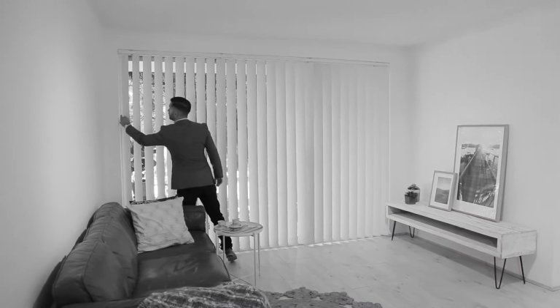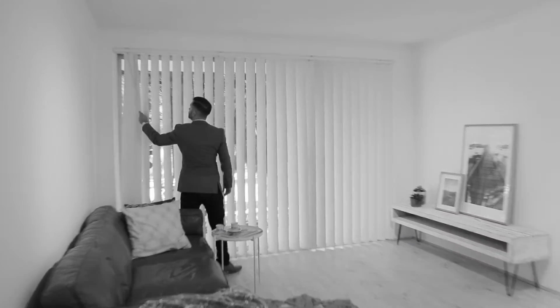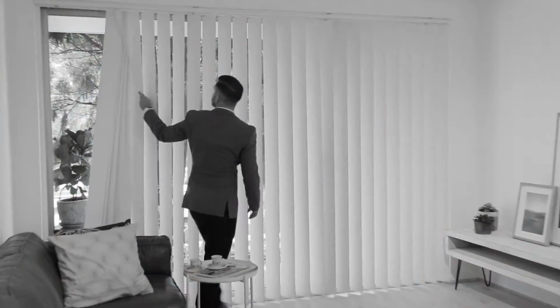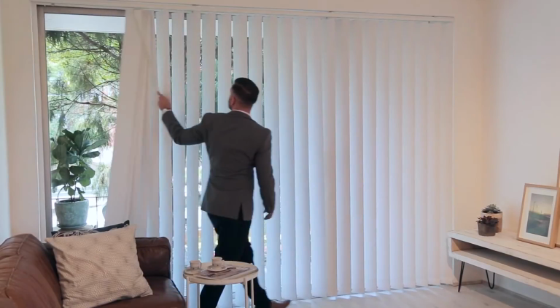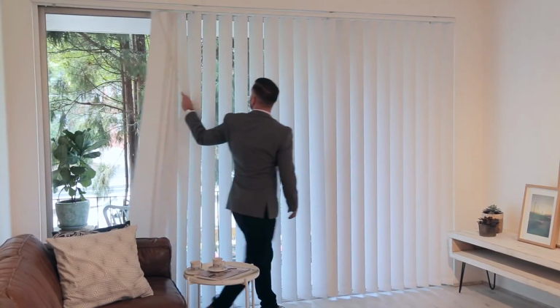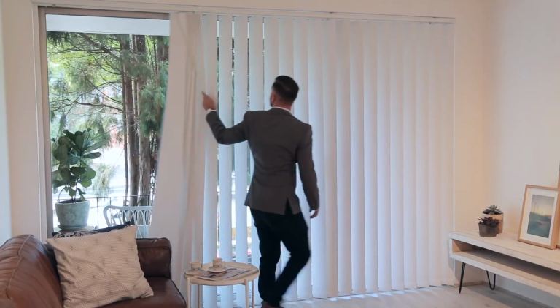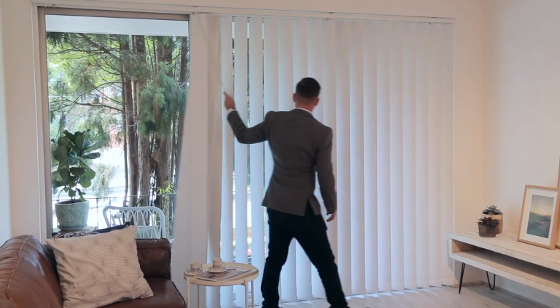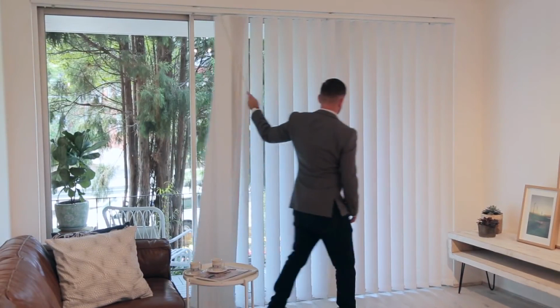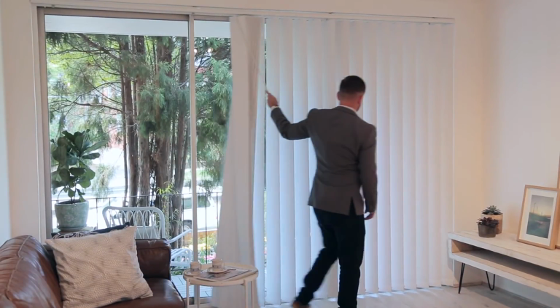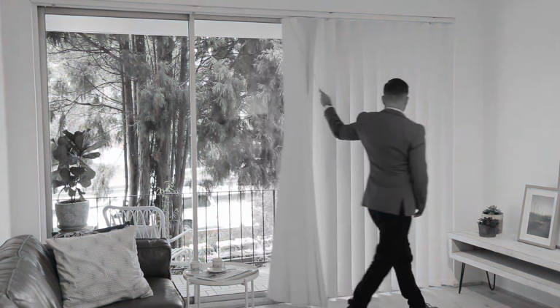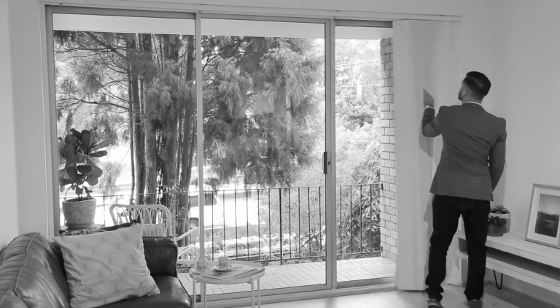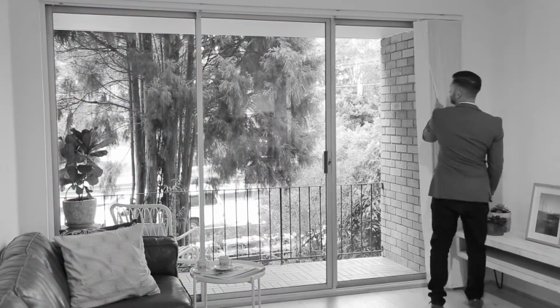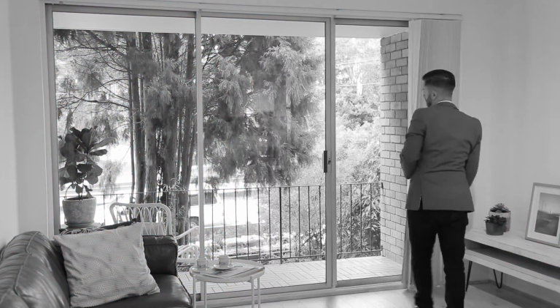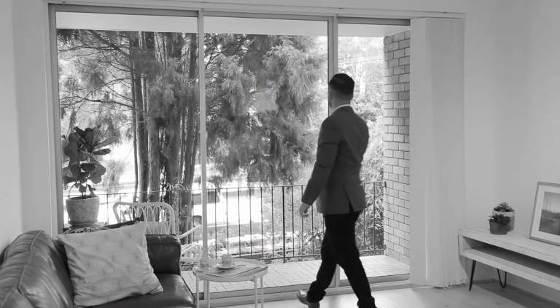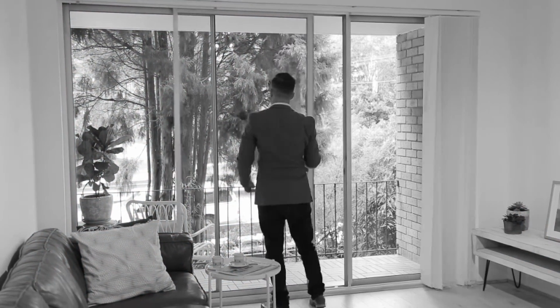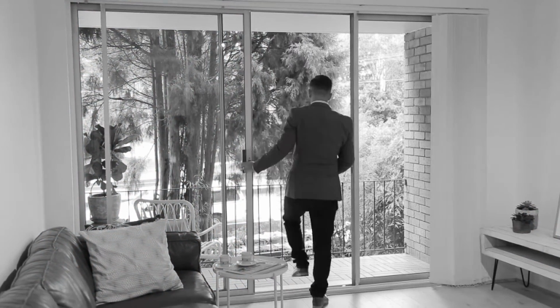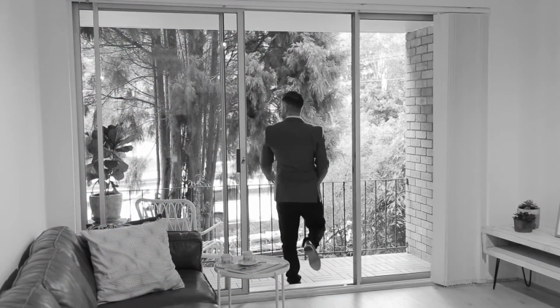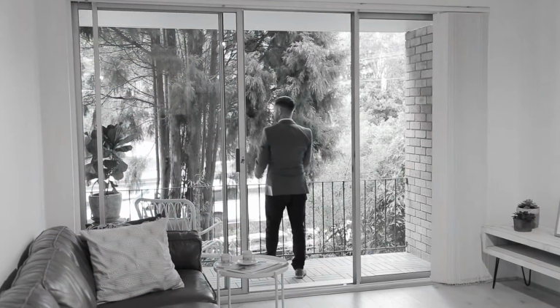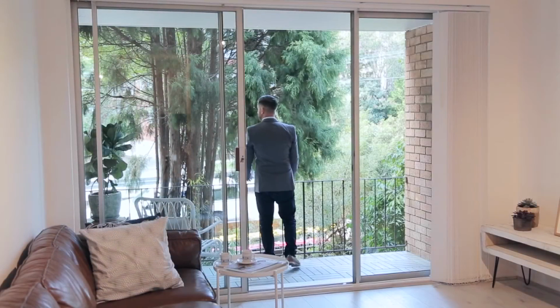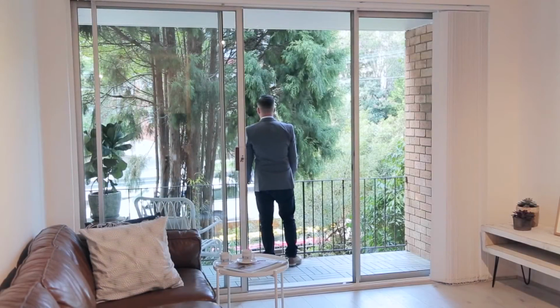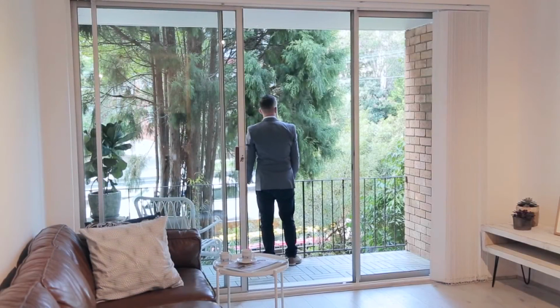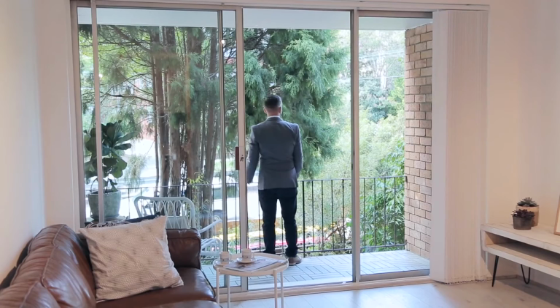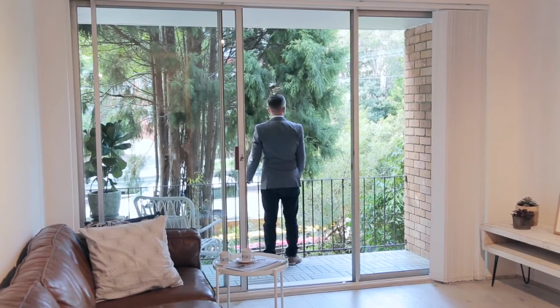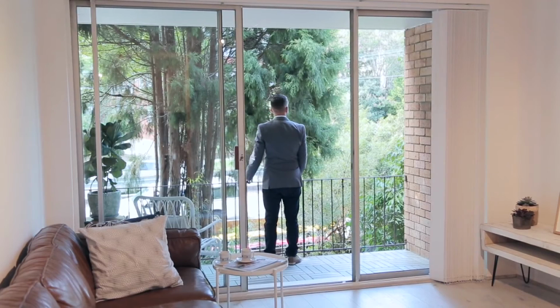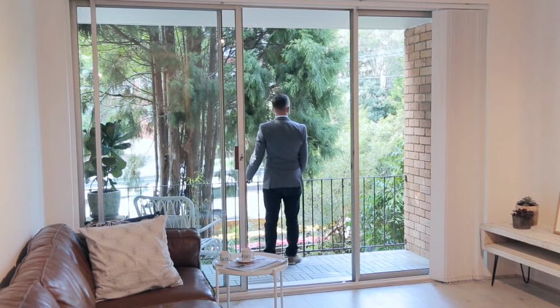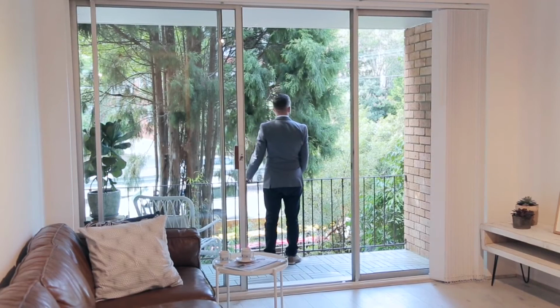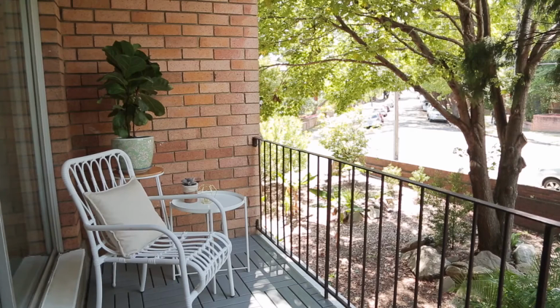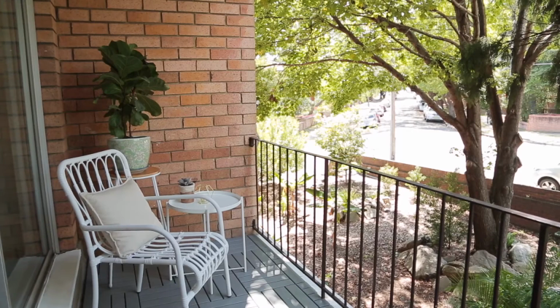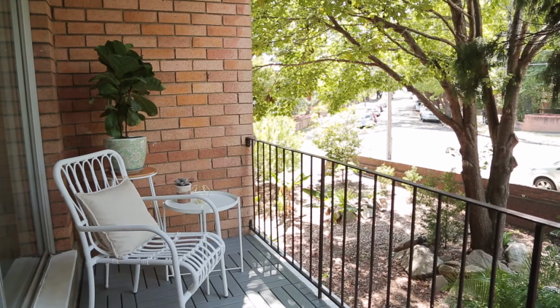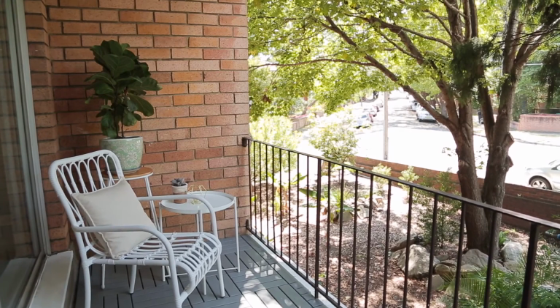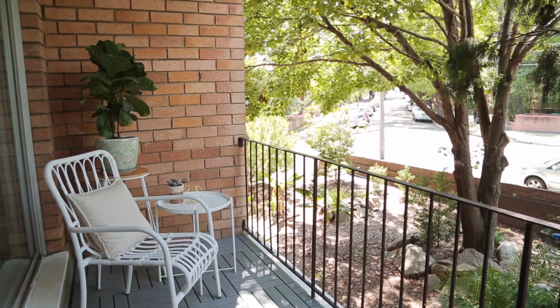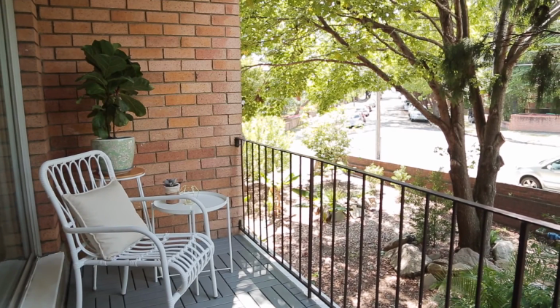The living area is of great size and is offset by a defined dining area and an undercover east-facing balcony.